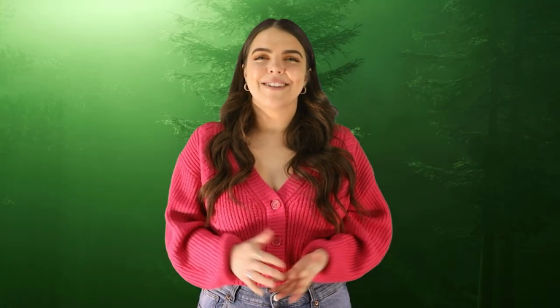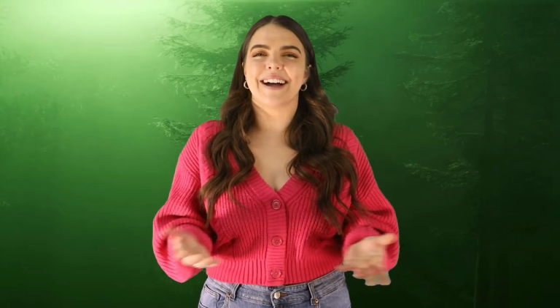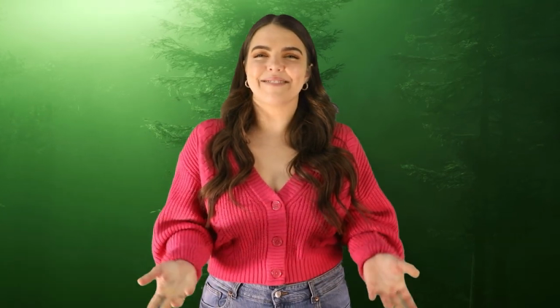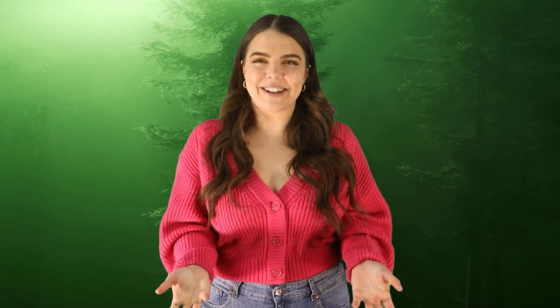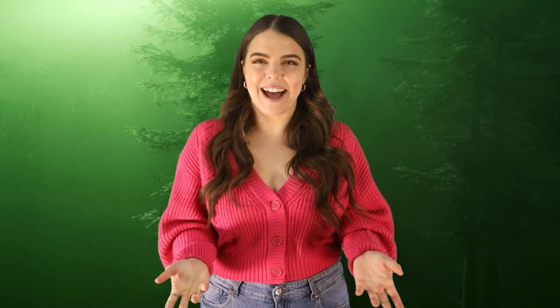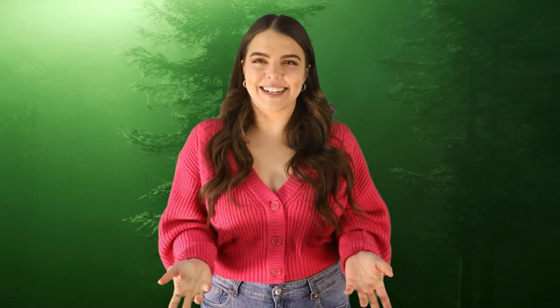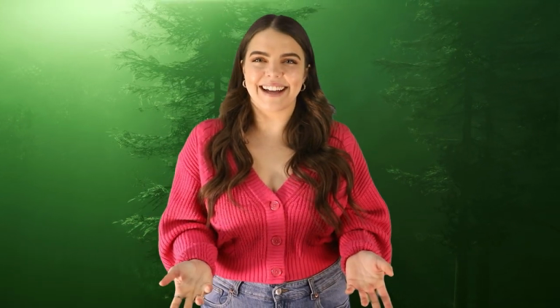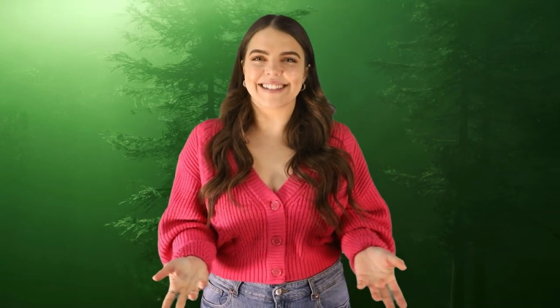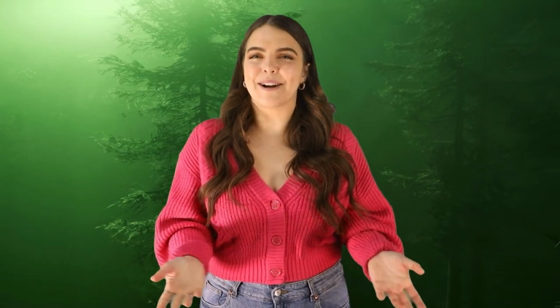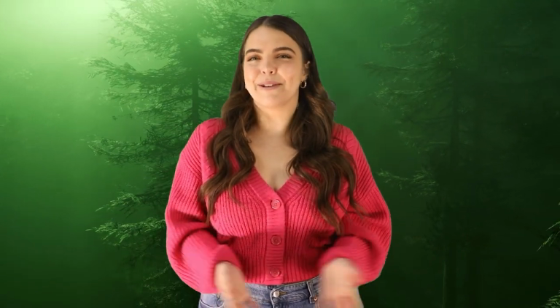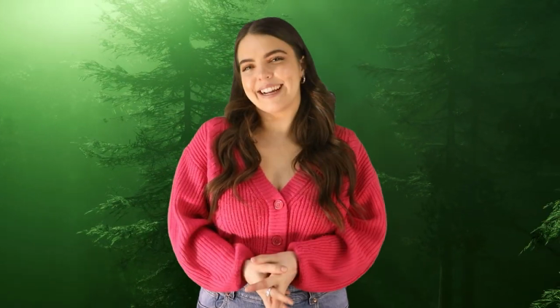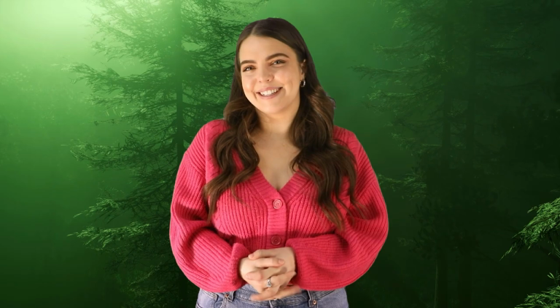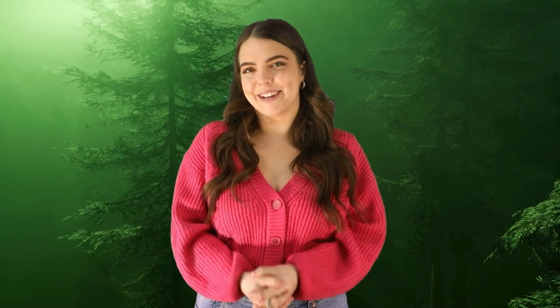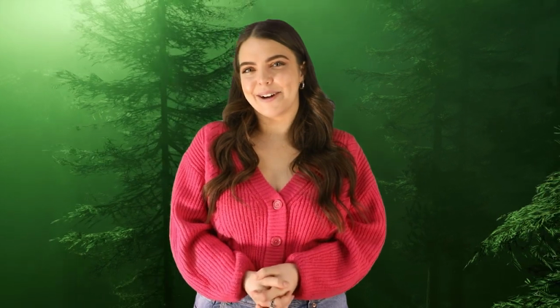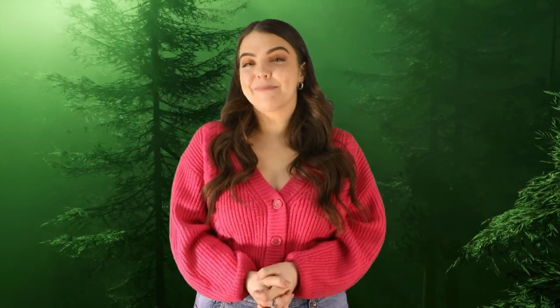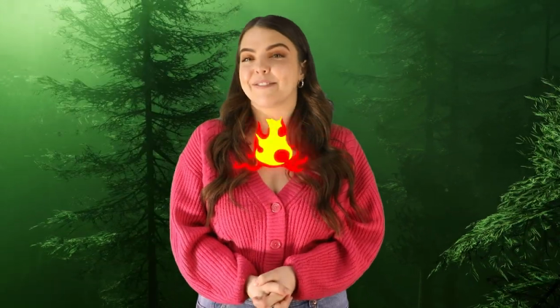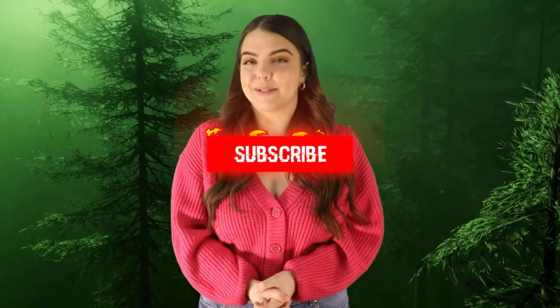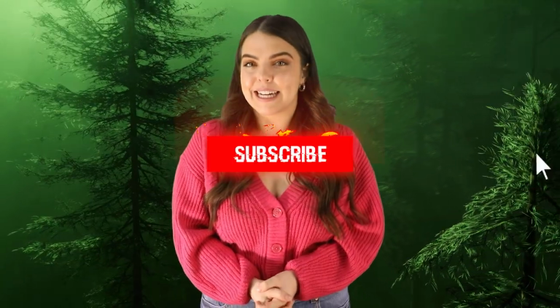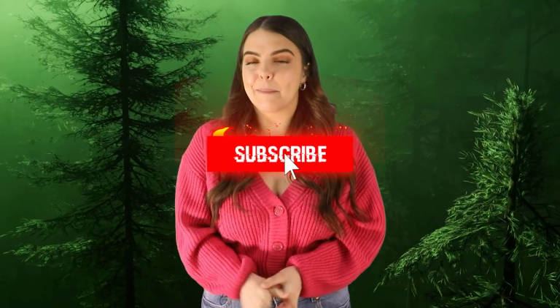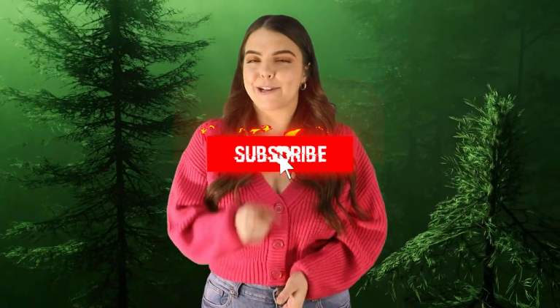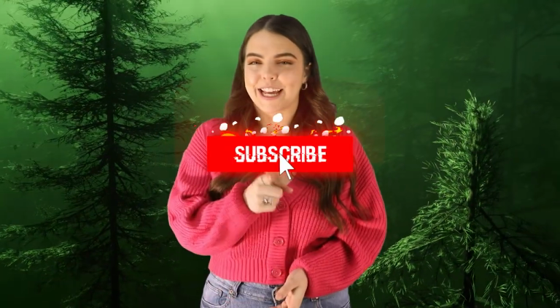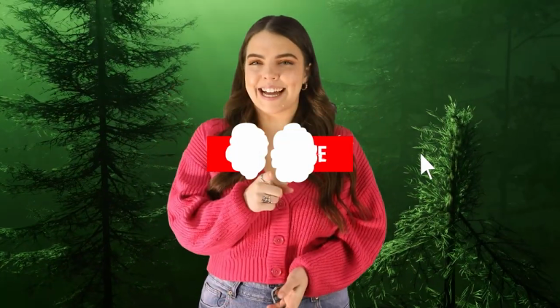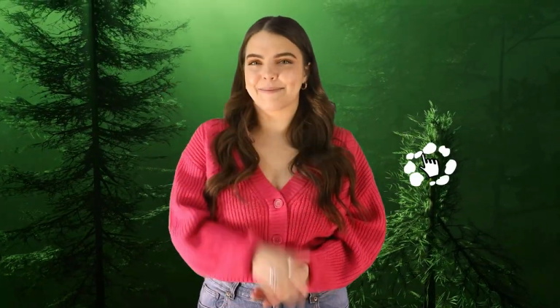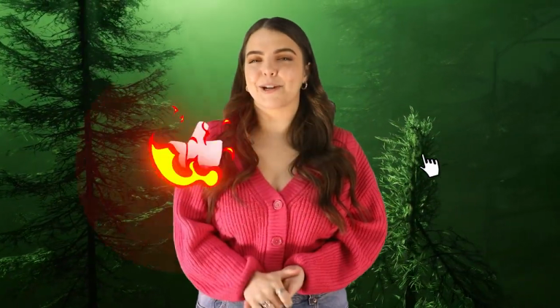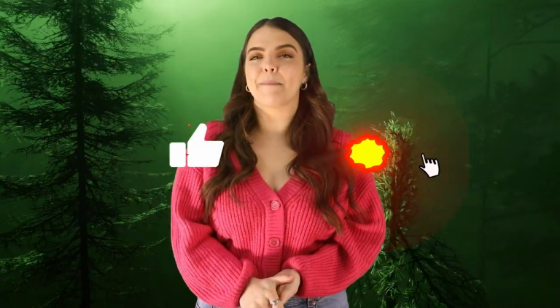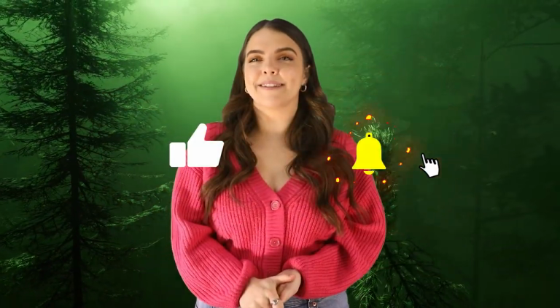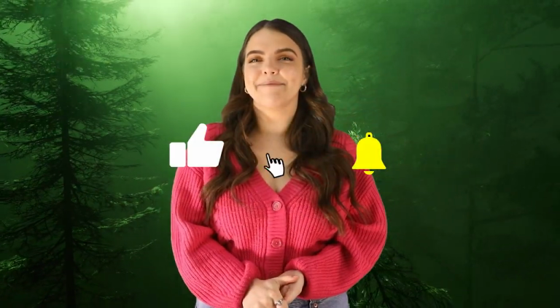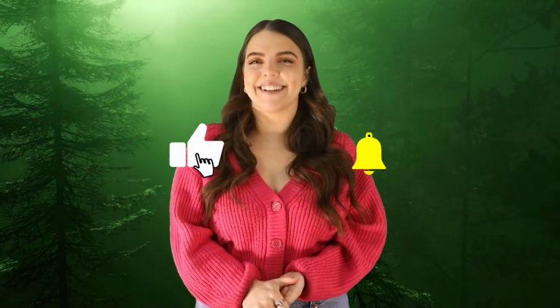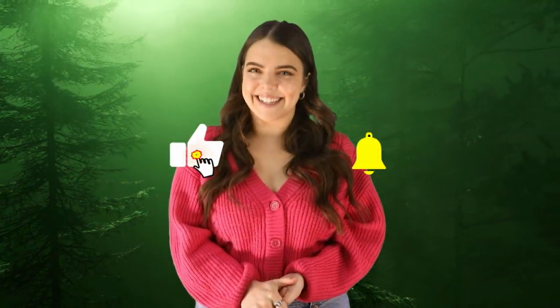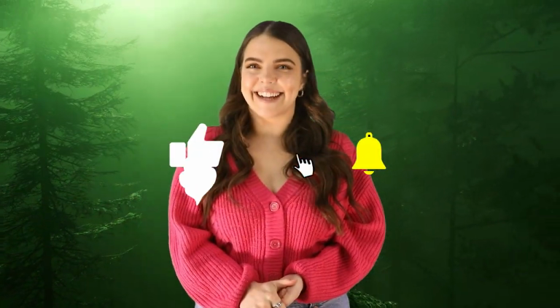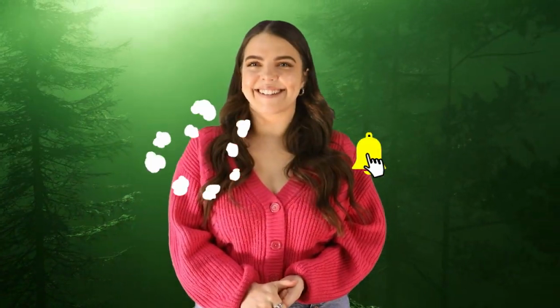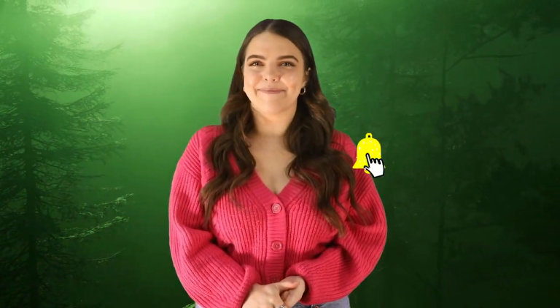Well, there you have it guys. I hope you liked this video. If you did, make sure to hit that subscribe button, and I'll see you next time.